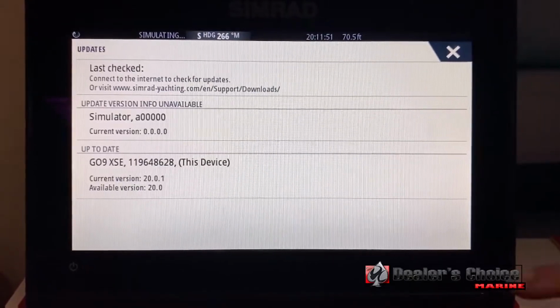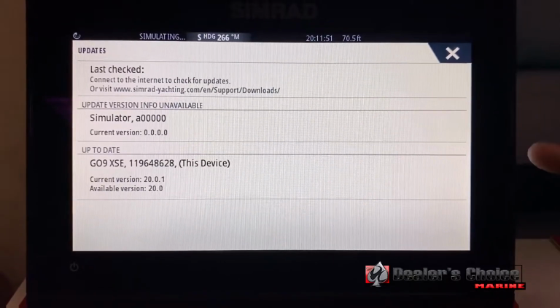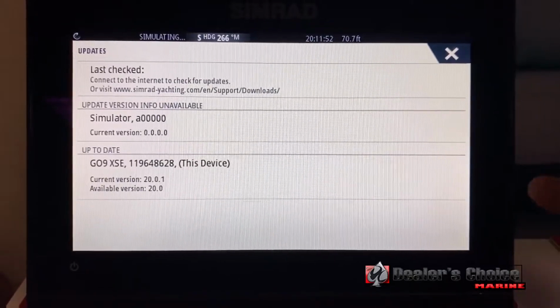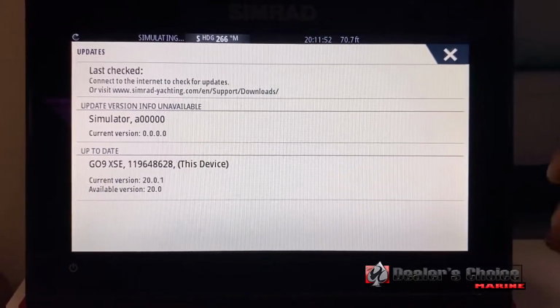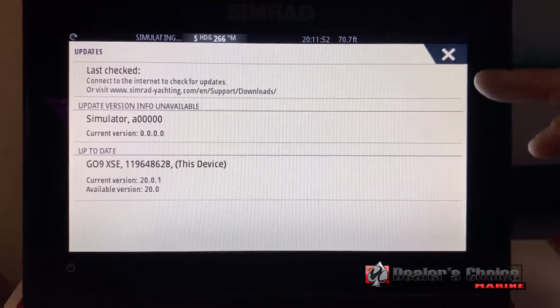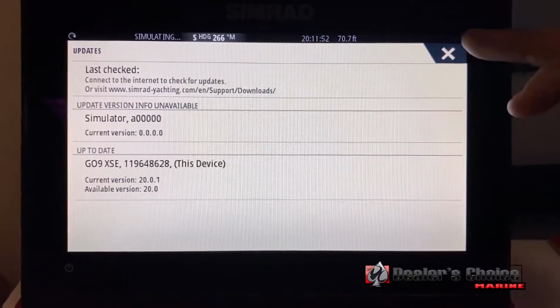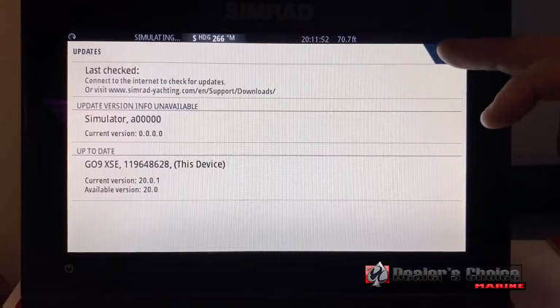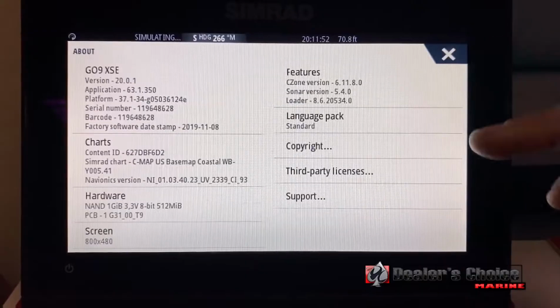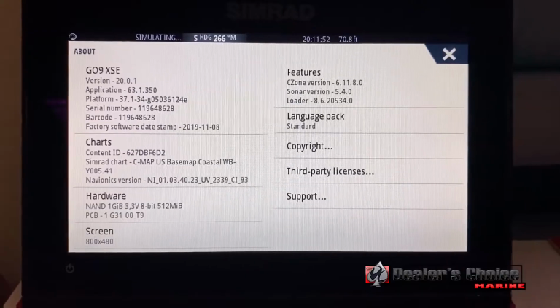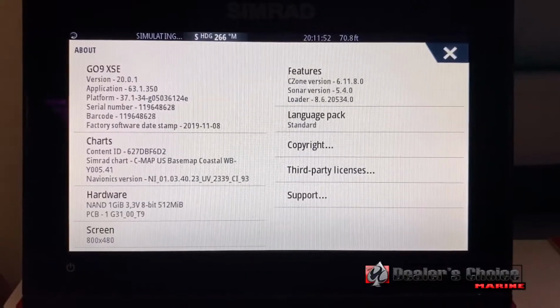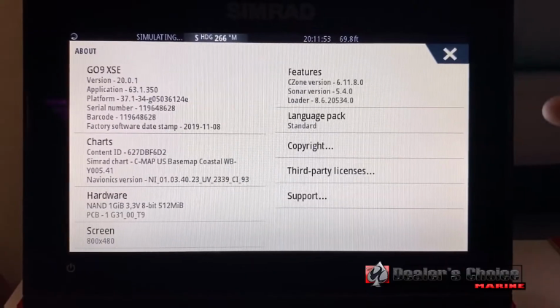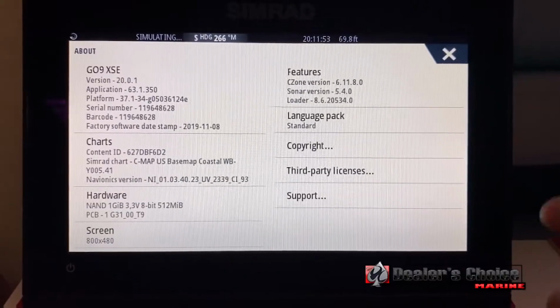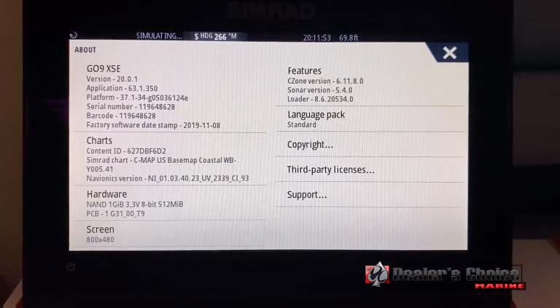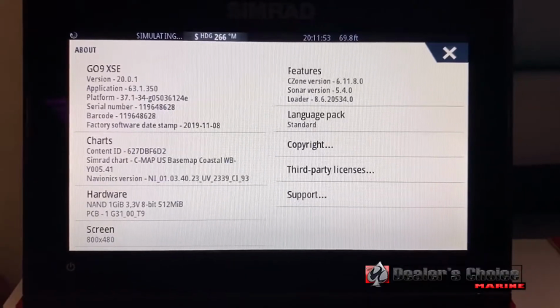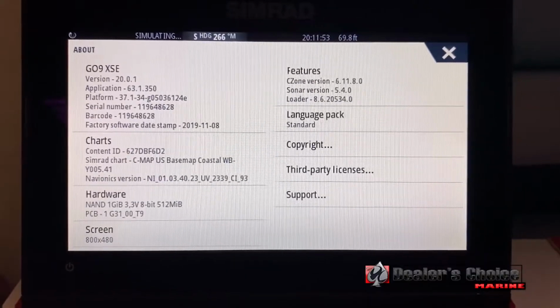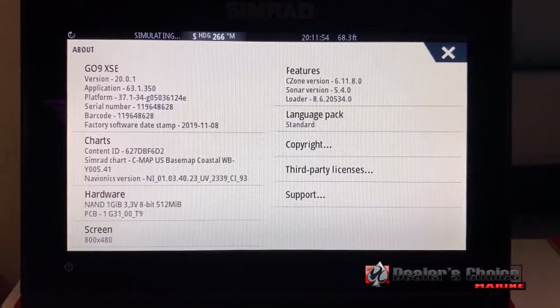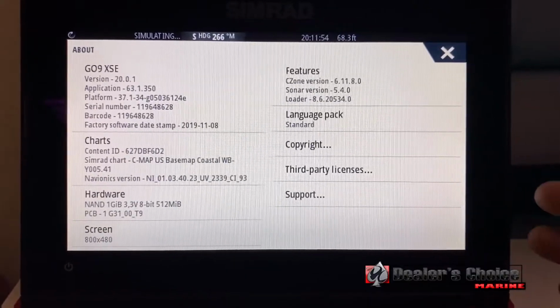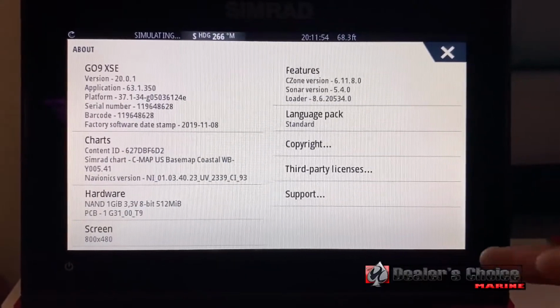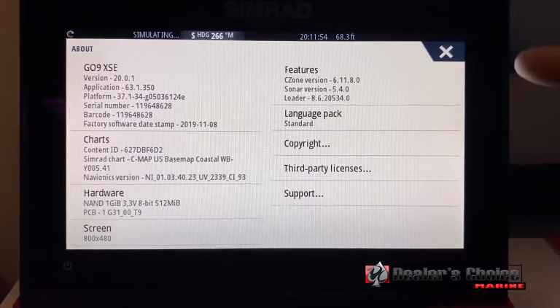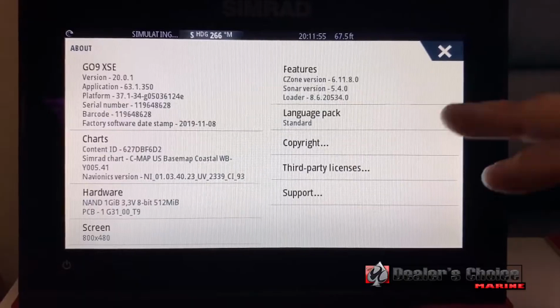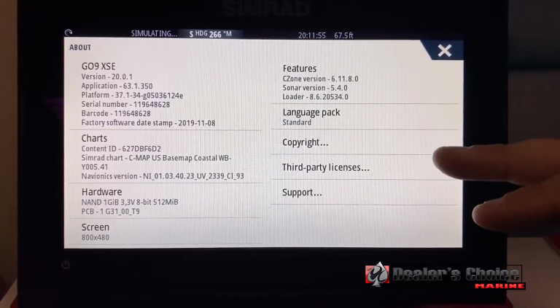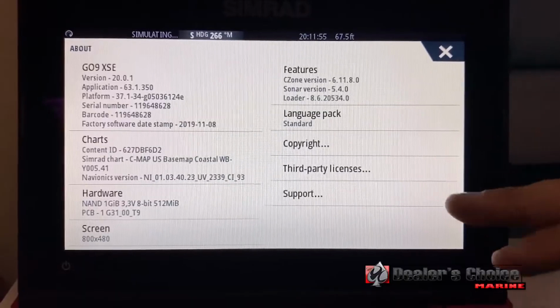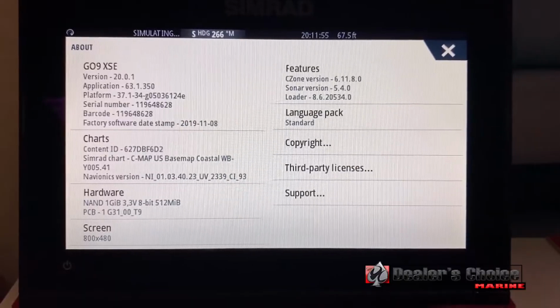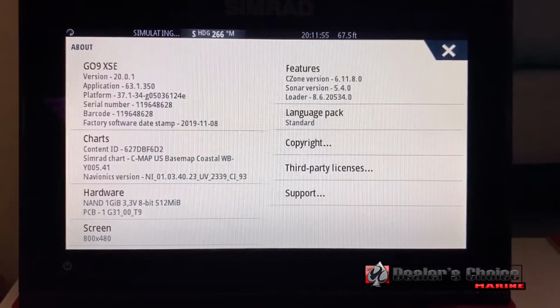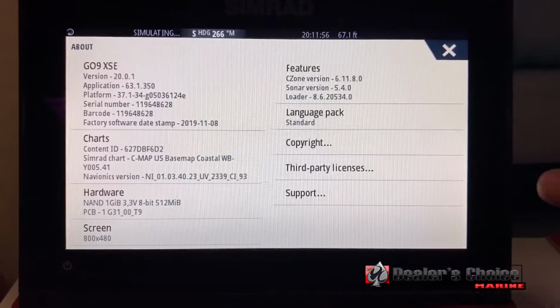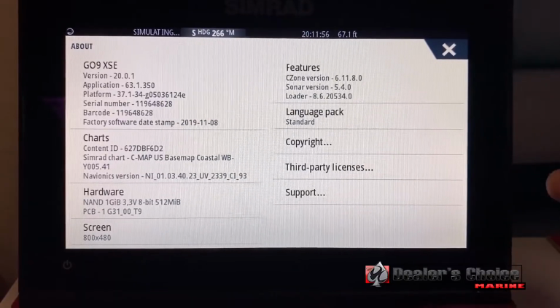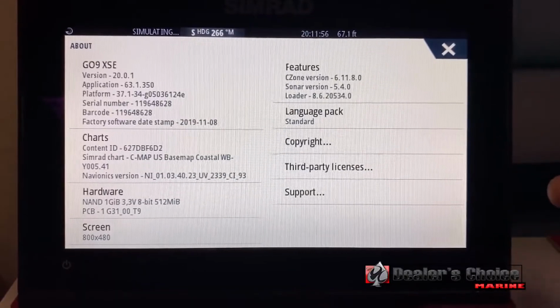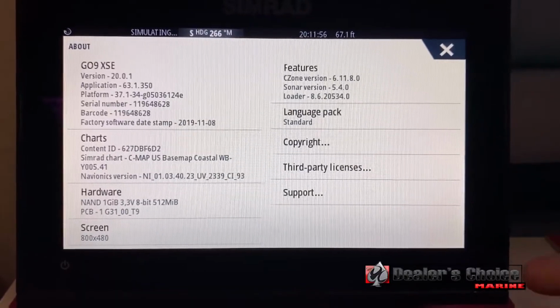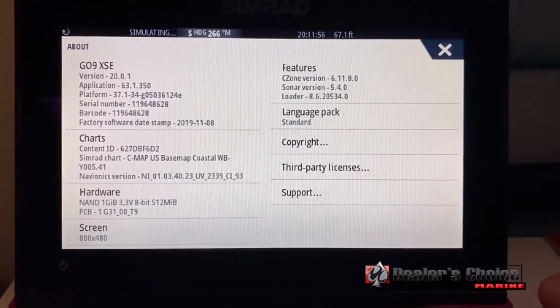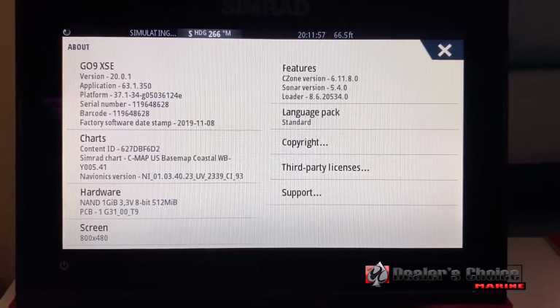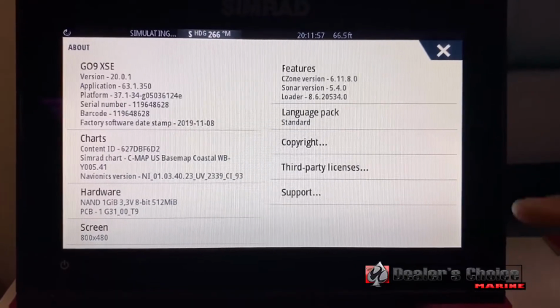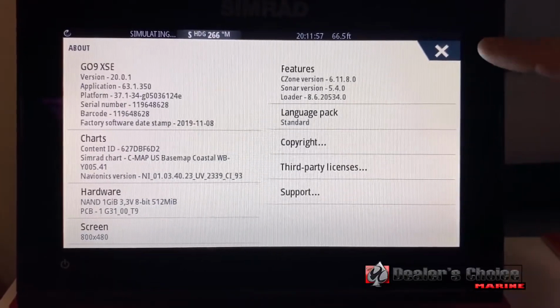If it does say it's time for an update, click on that update and it should allow you to download it directly from there.